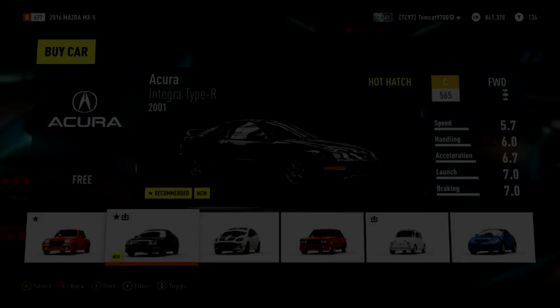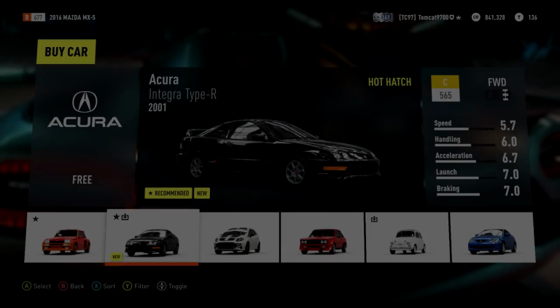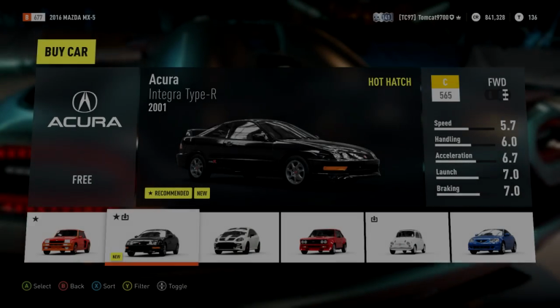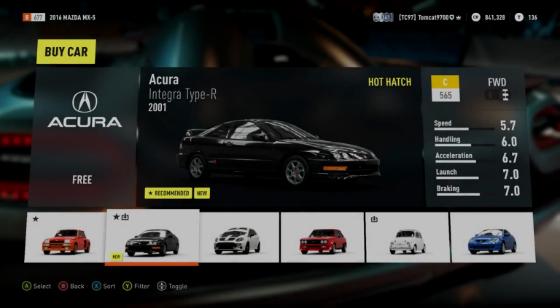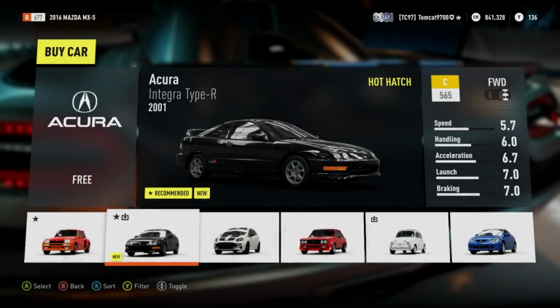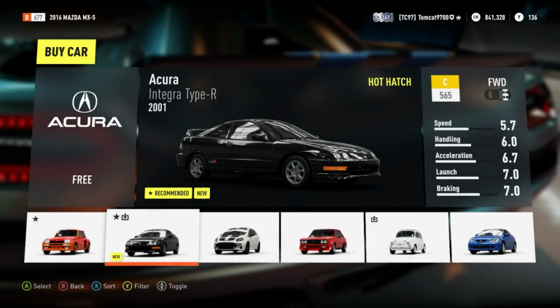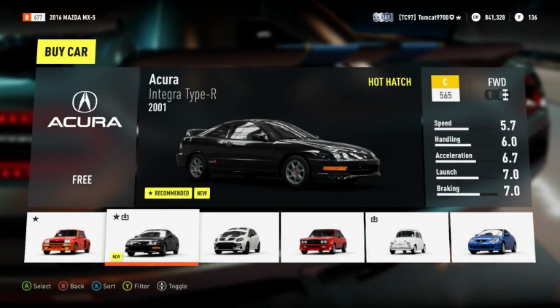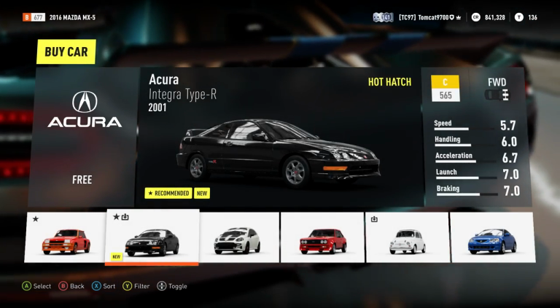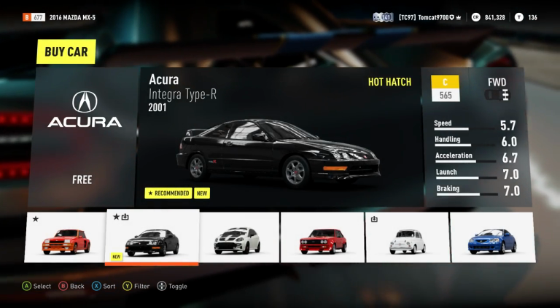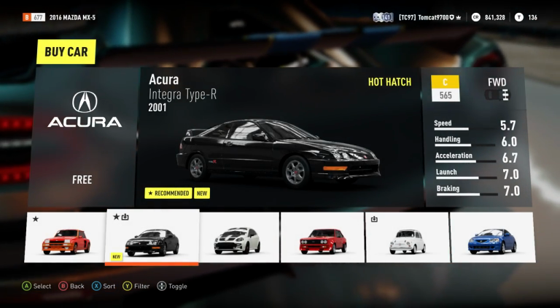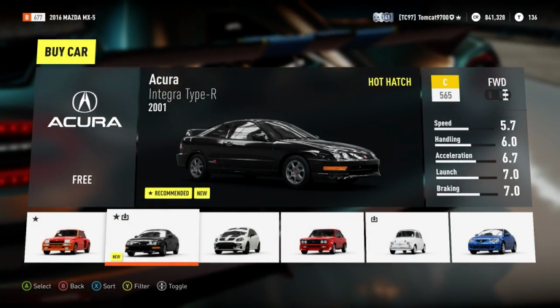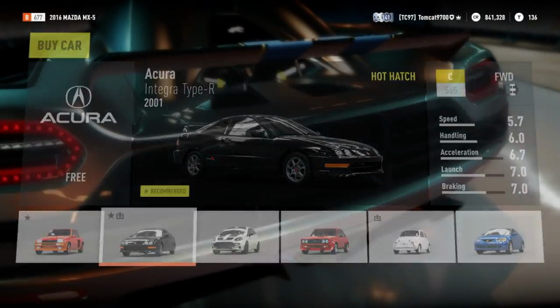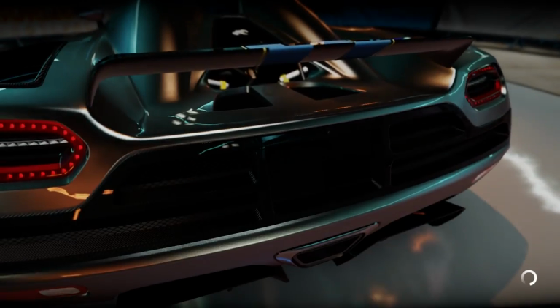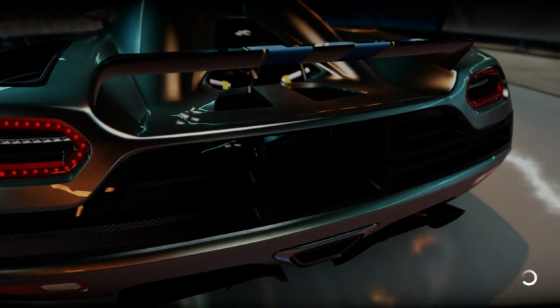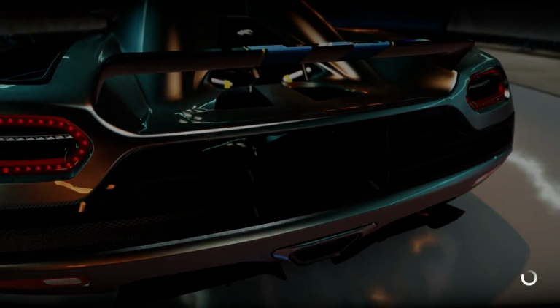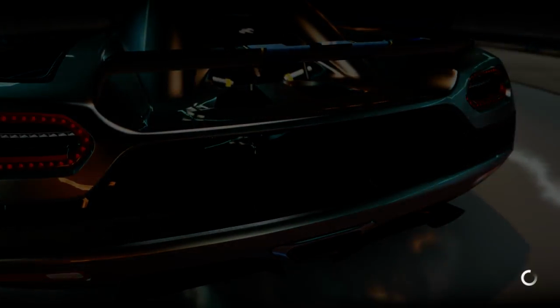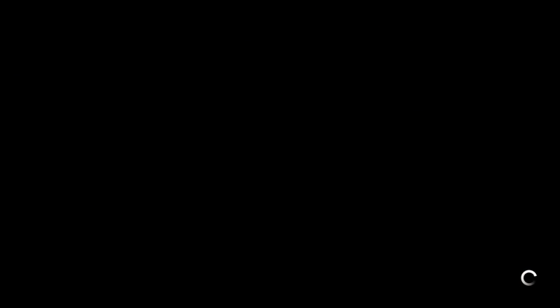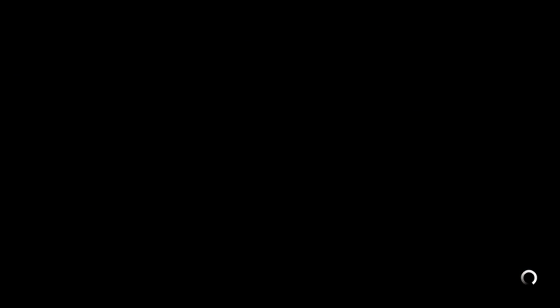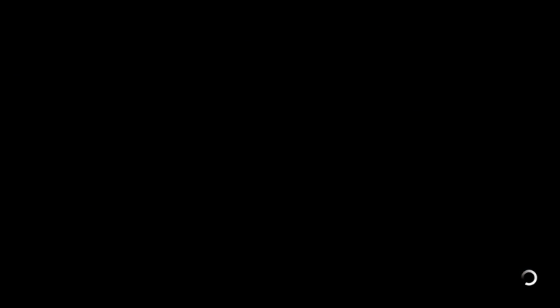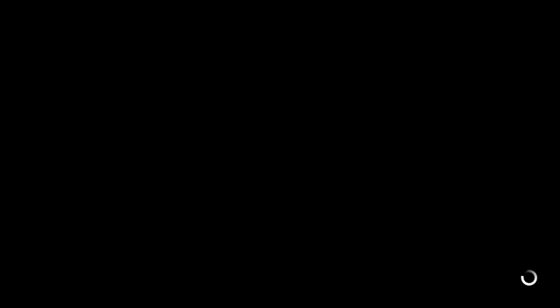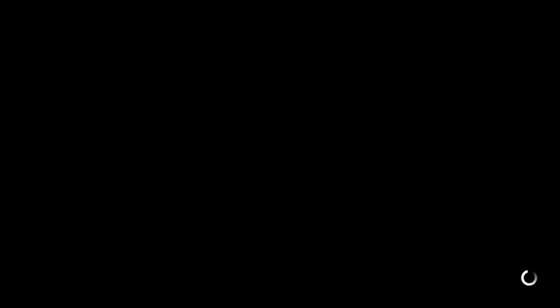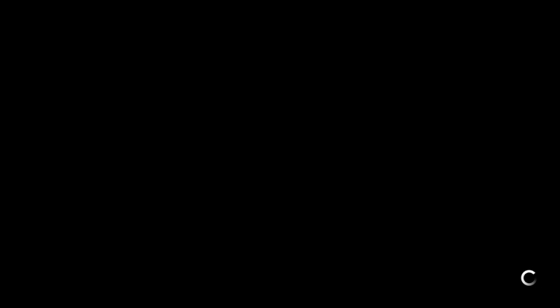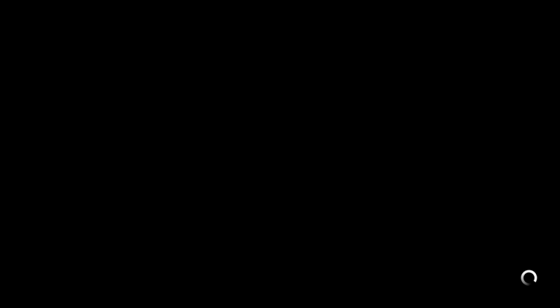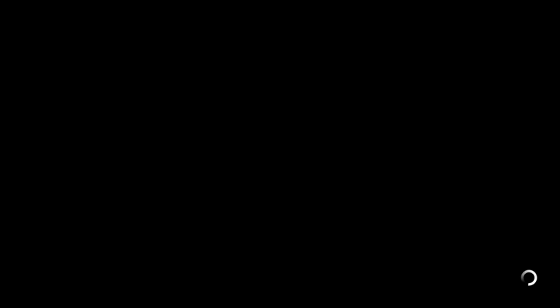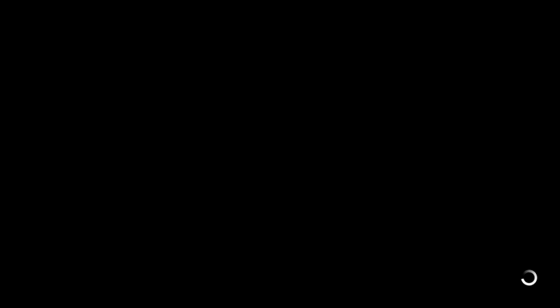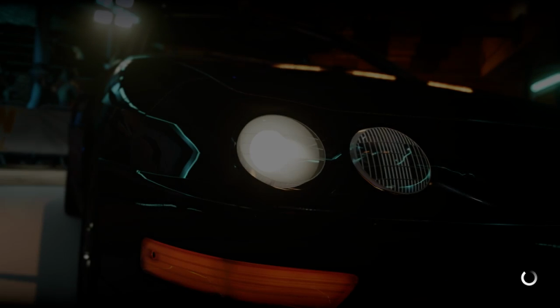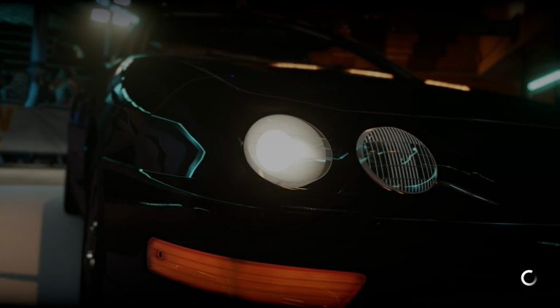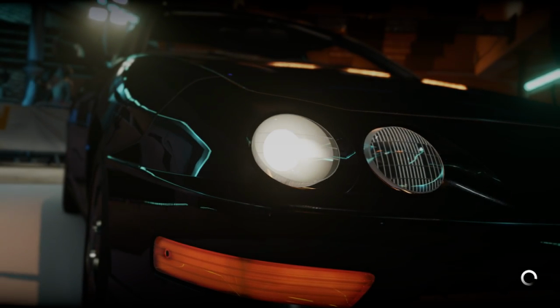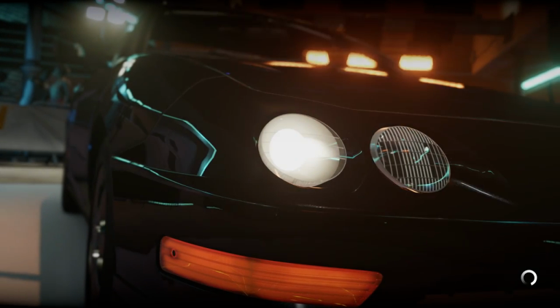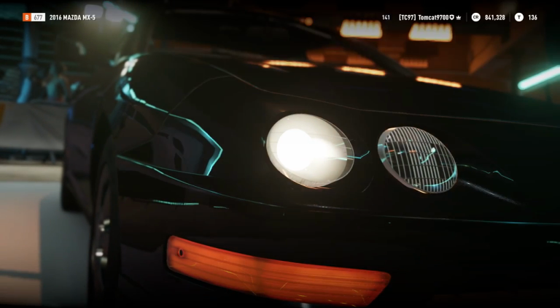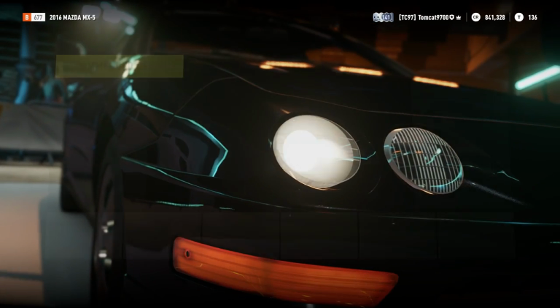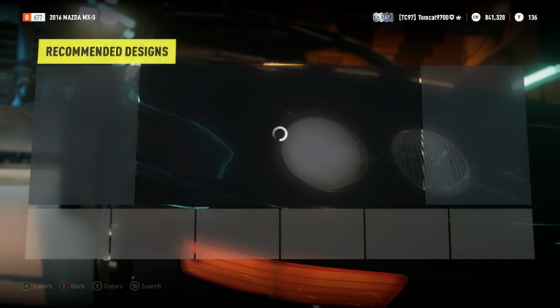Hello, and what is going on today, guys? TomCat here, and welcome back to another episode of Will It Off-Road in Forza Horizon 2.